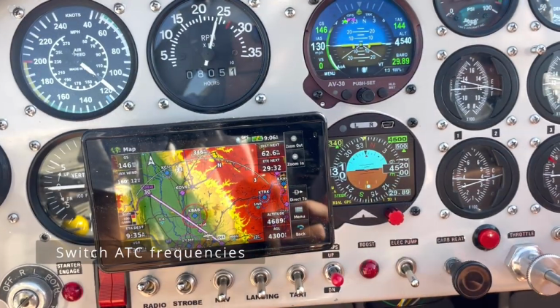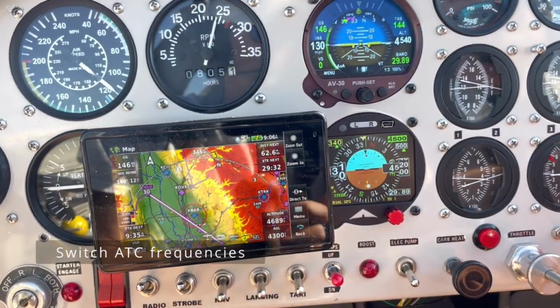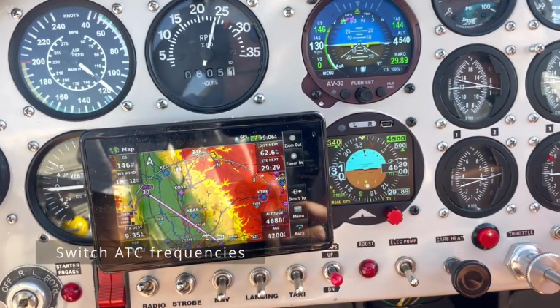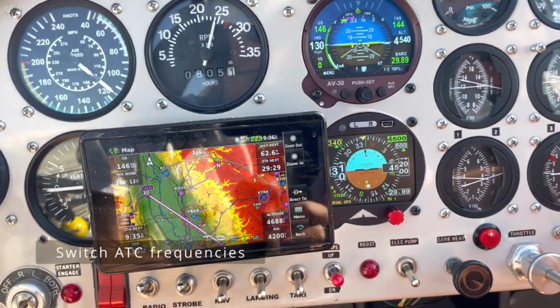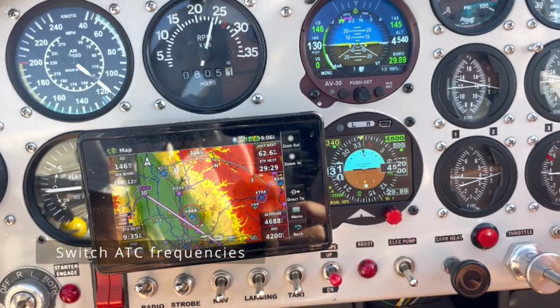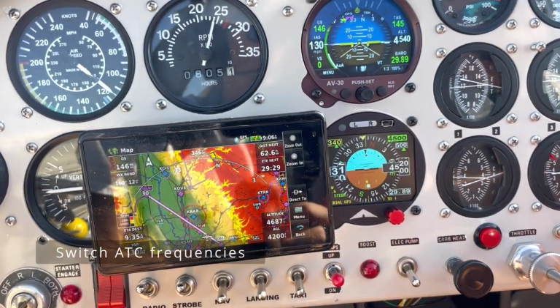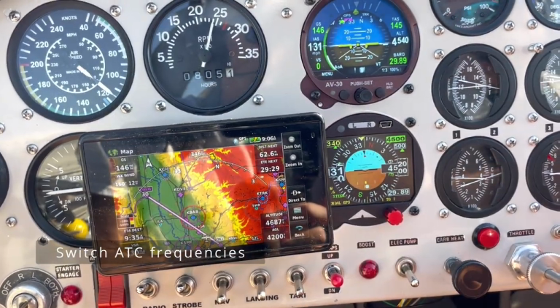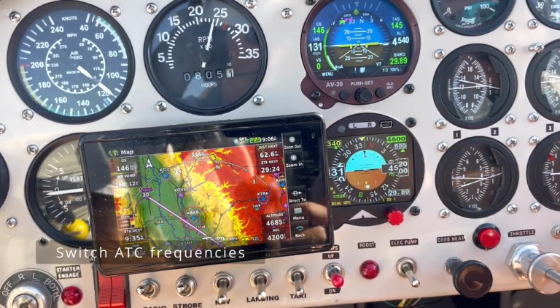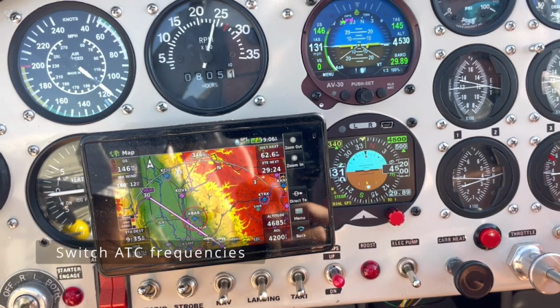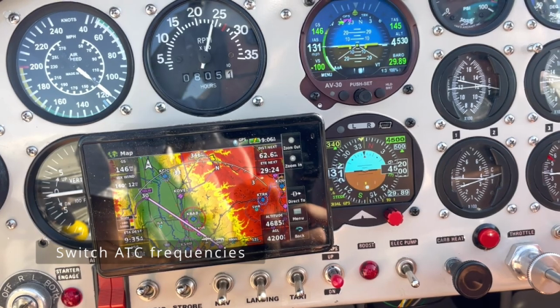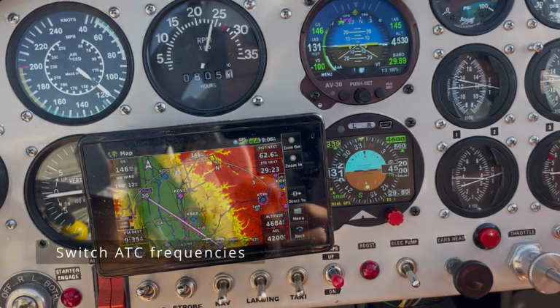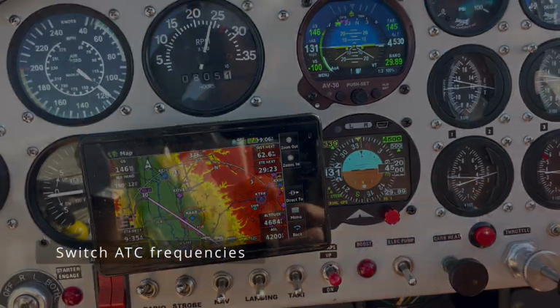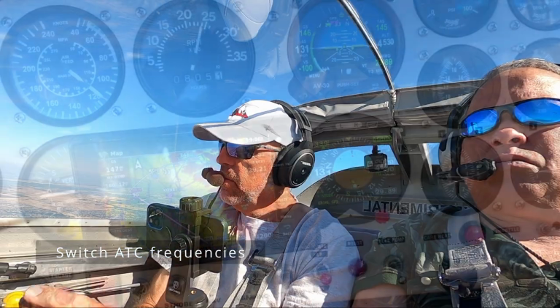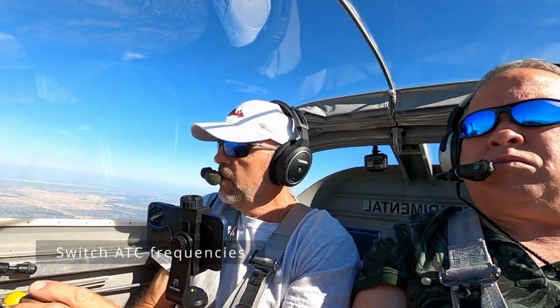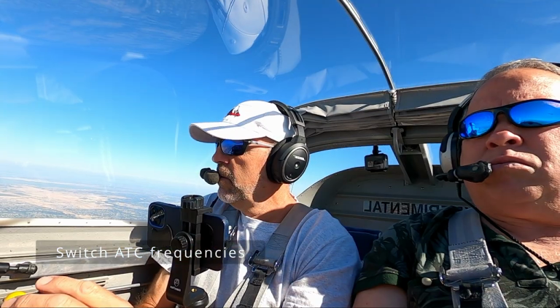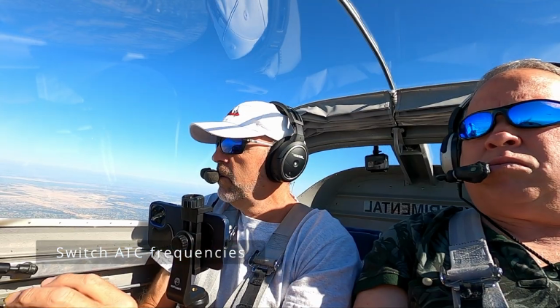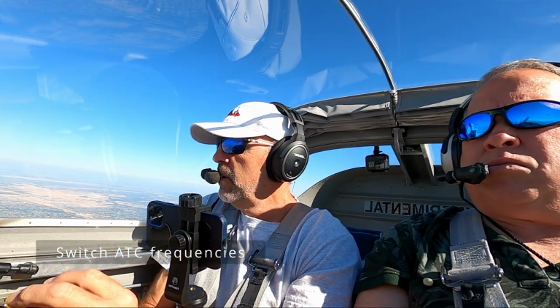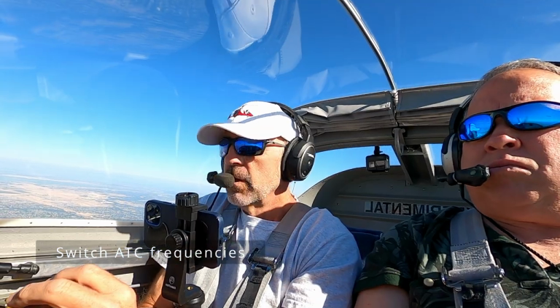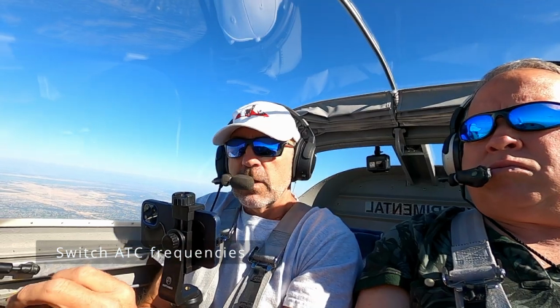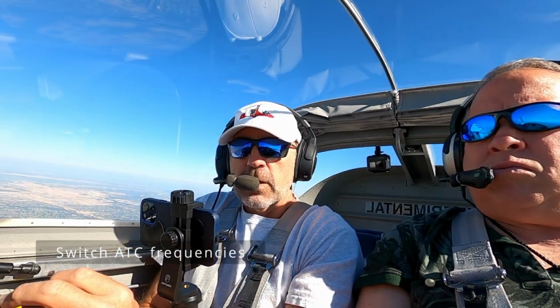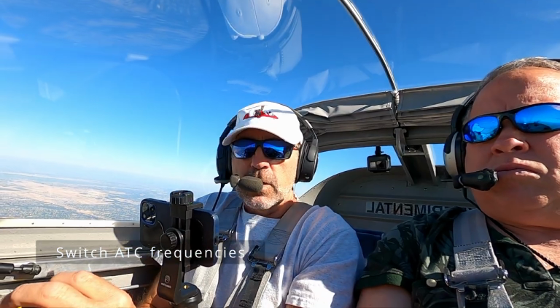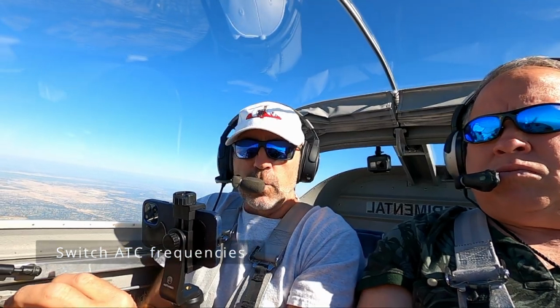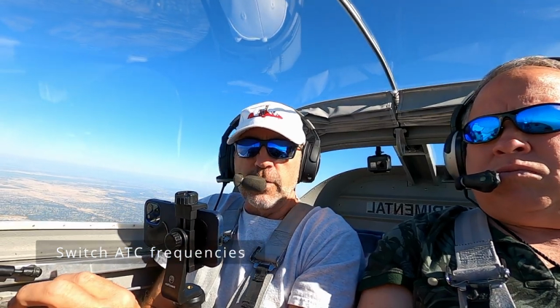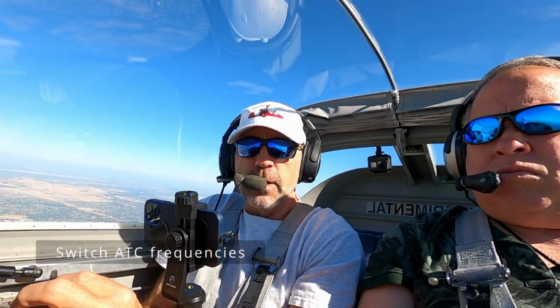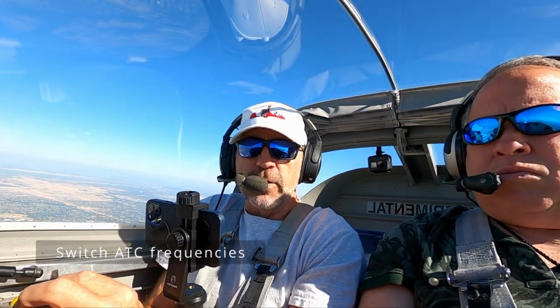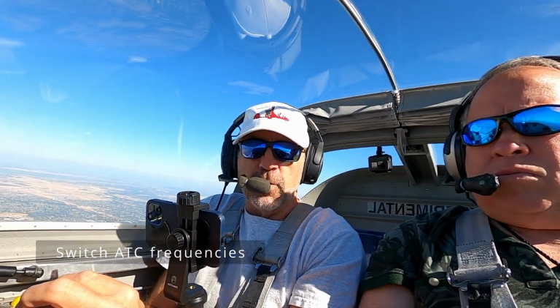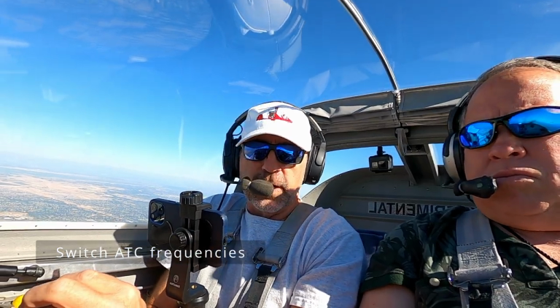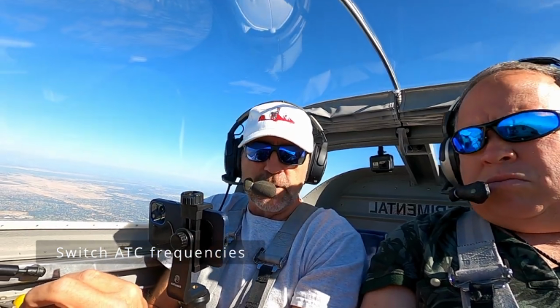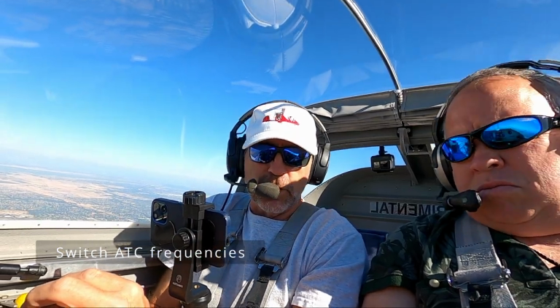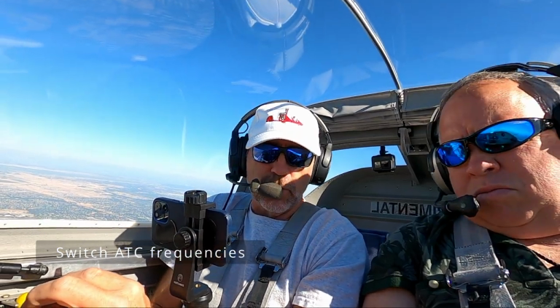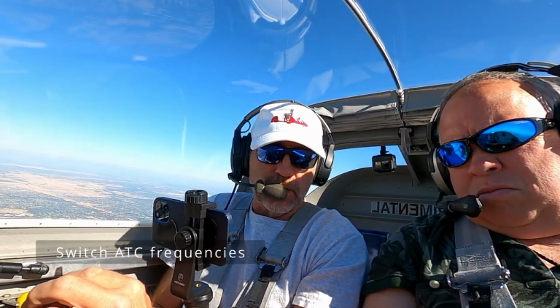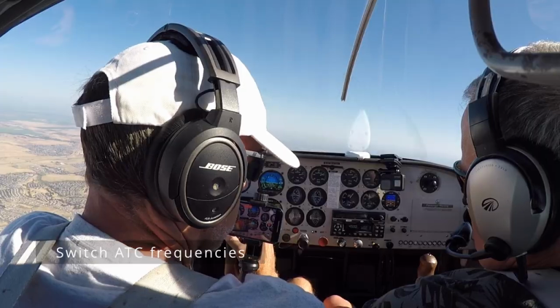RV-907 Delta Juliet, contact NorCal on 125.4. Readback: 125.4, 907 Delta Juliet.